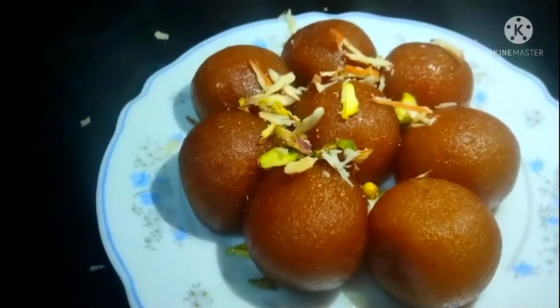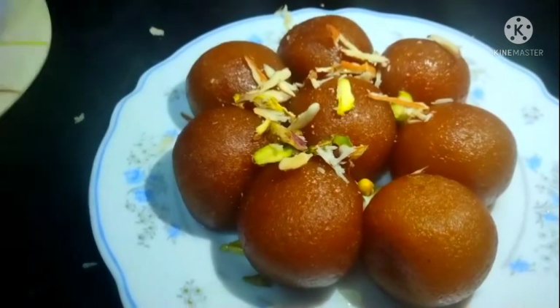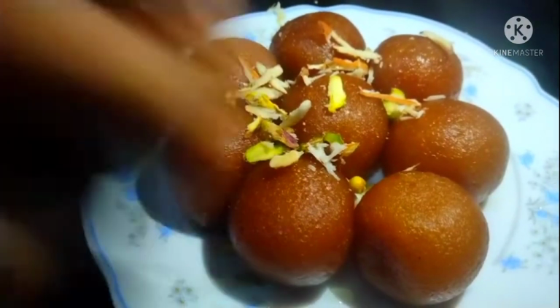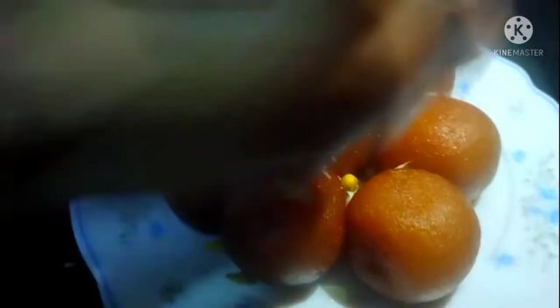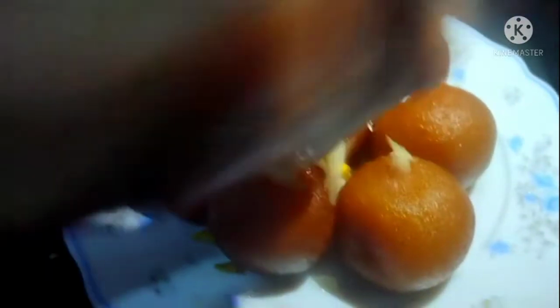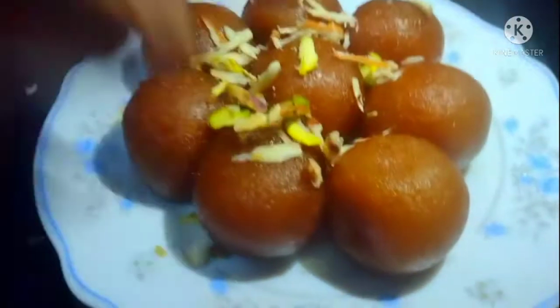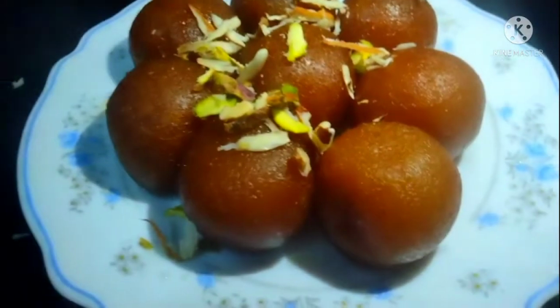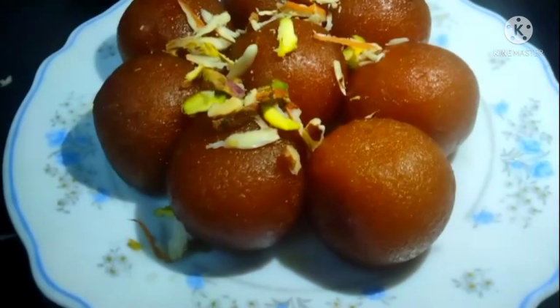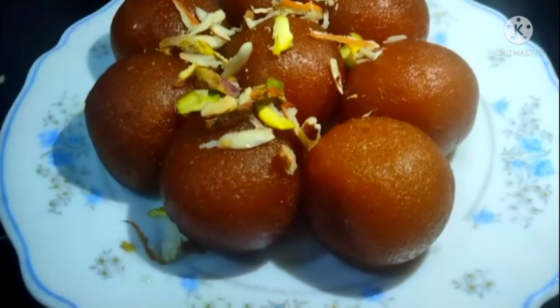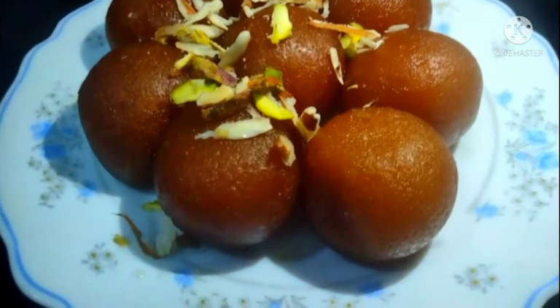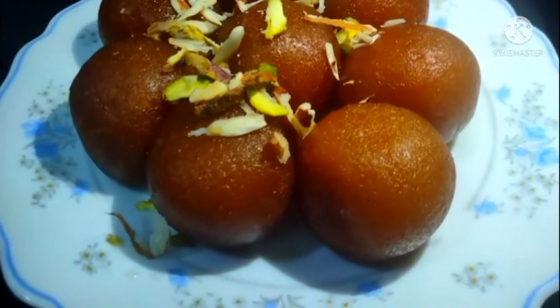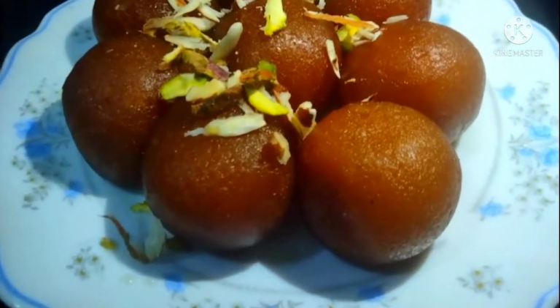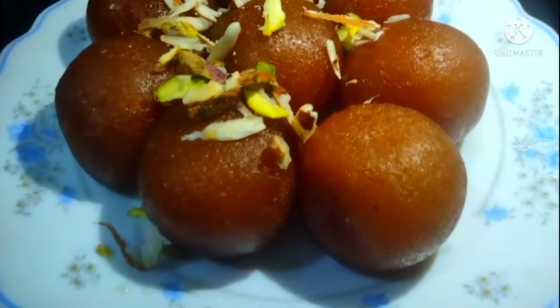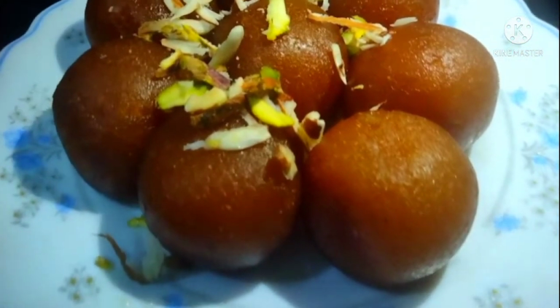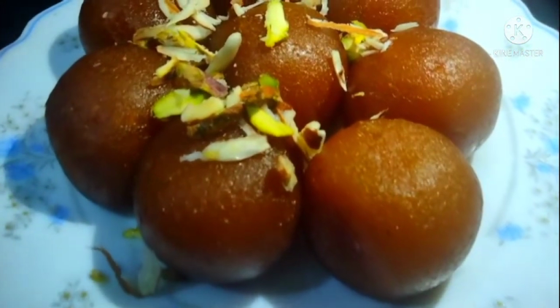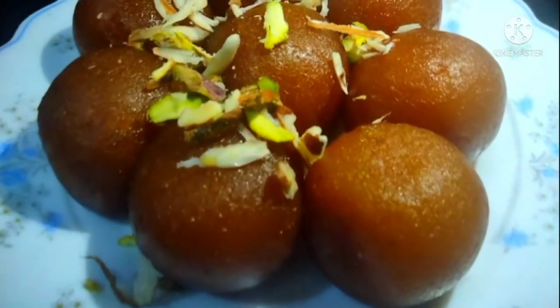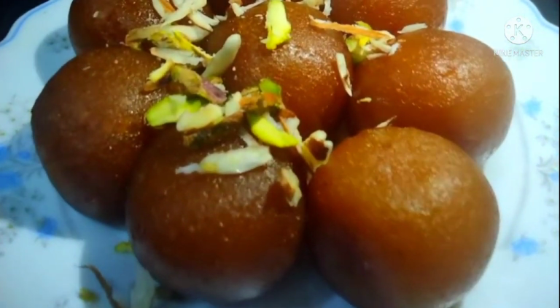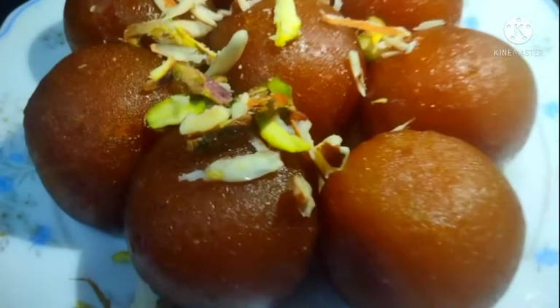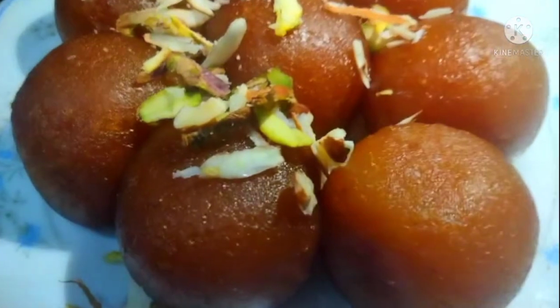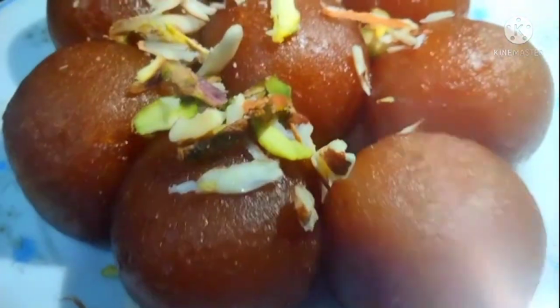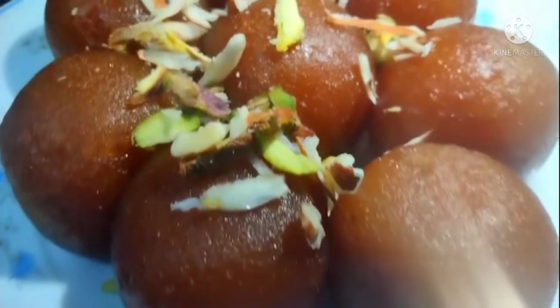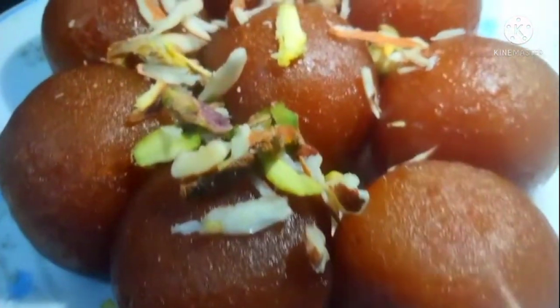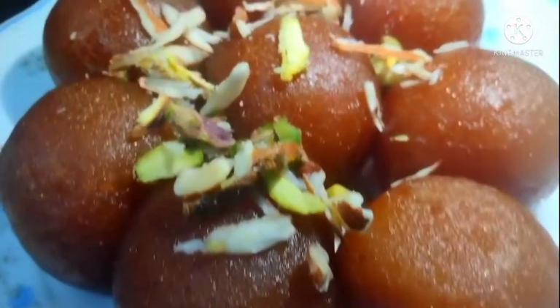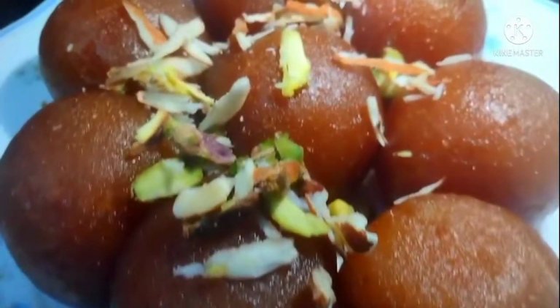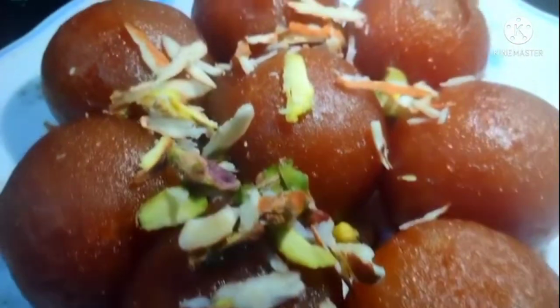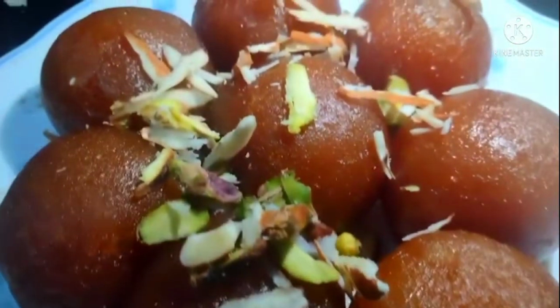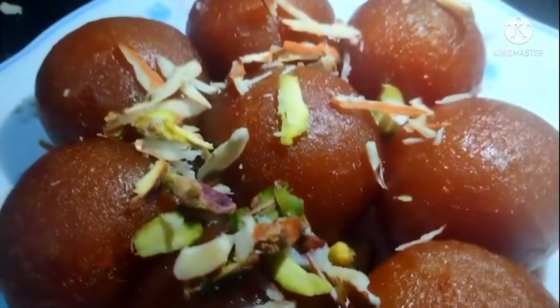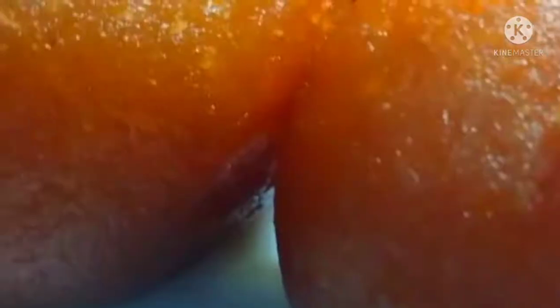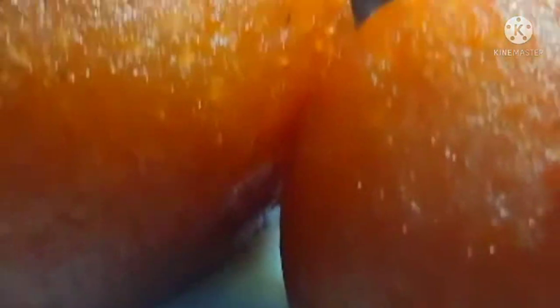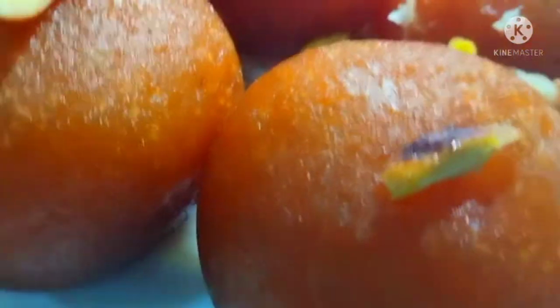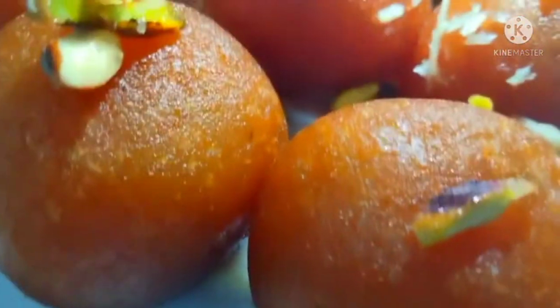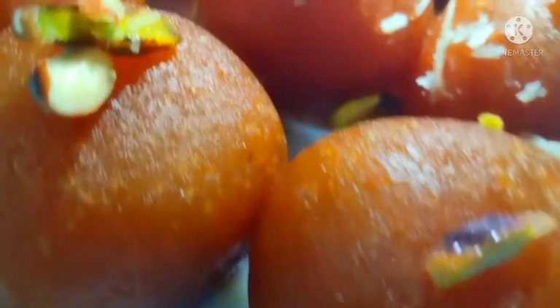Let's see how our gulab jamun are ready. You can see how beautiful they look. Please like and subscribe, and you can make them too!